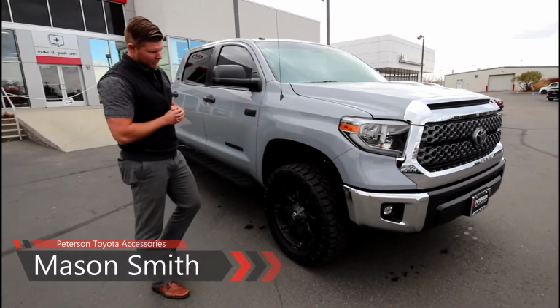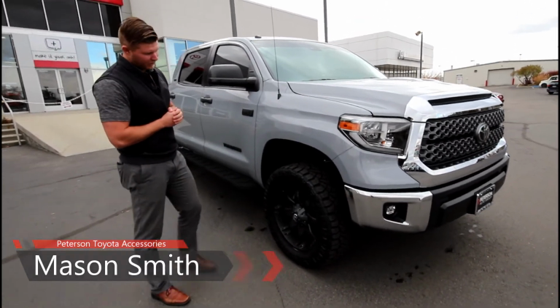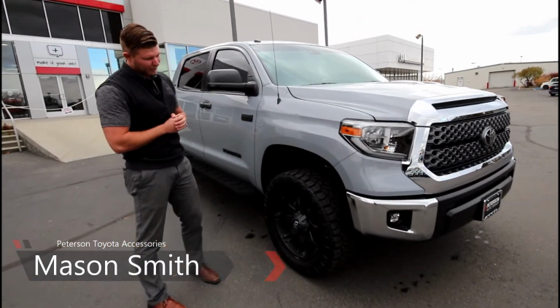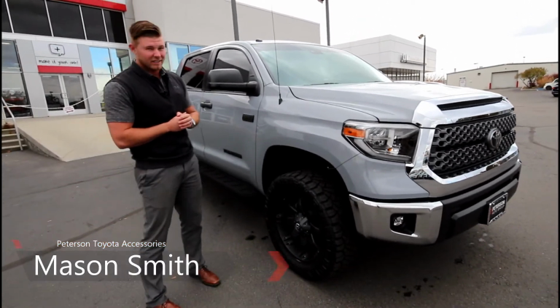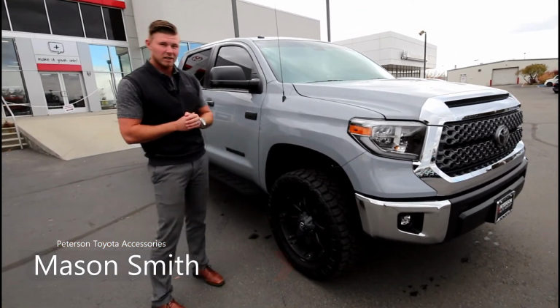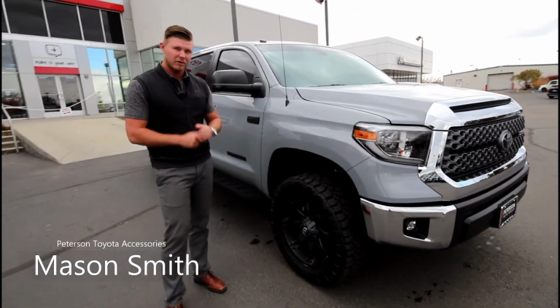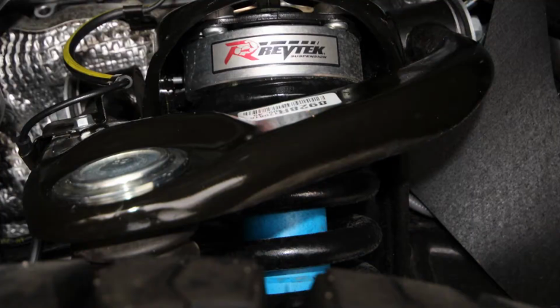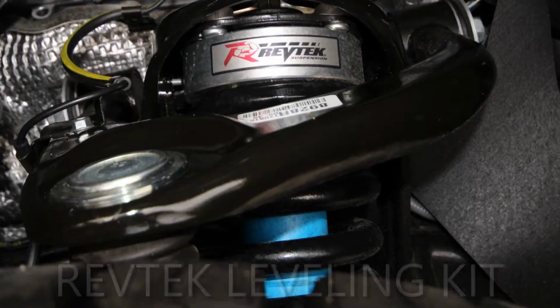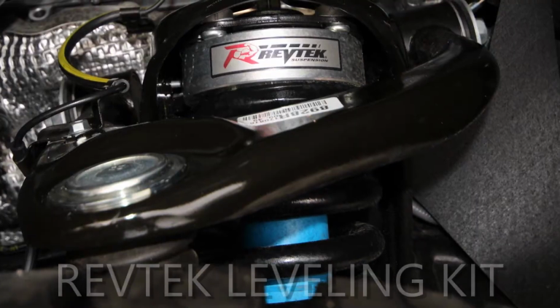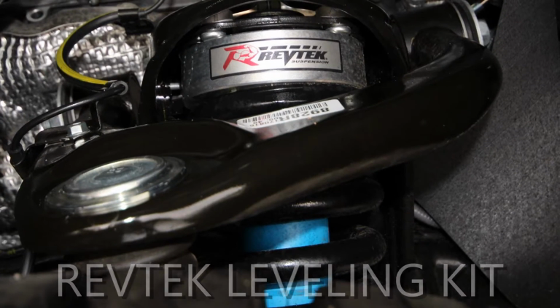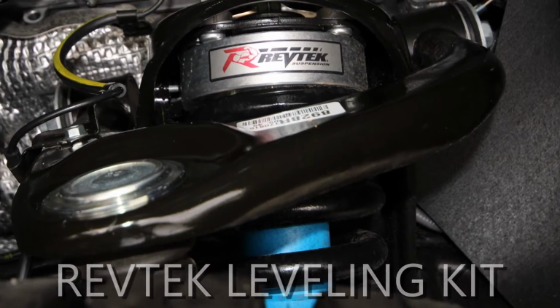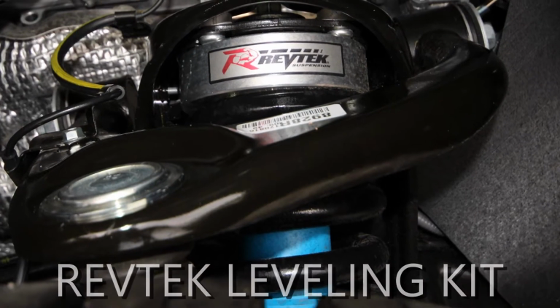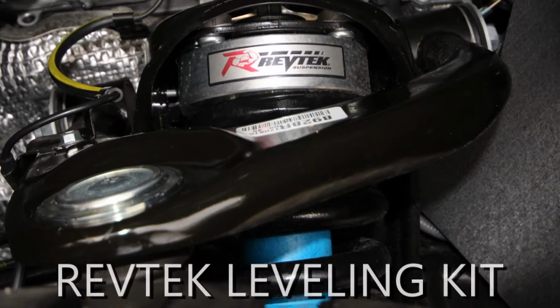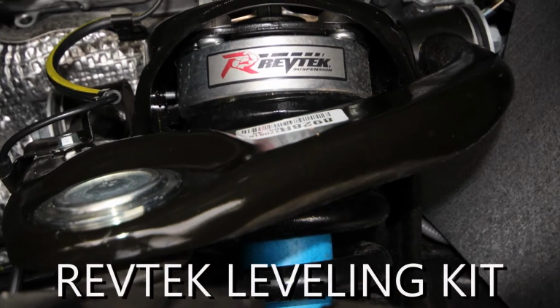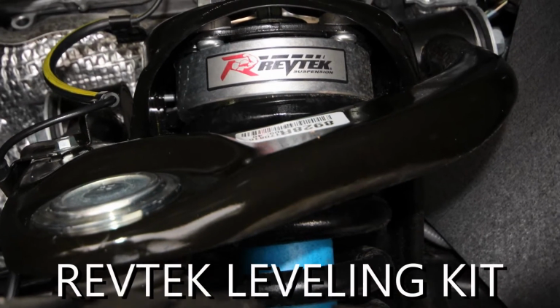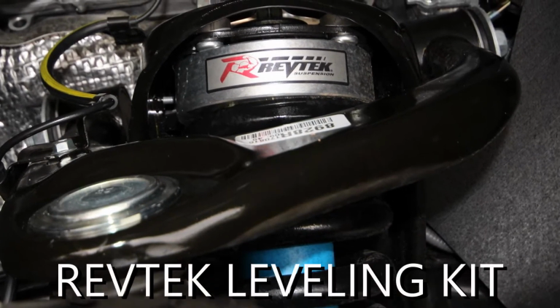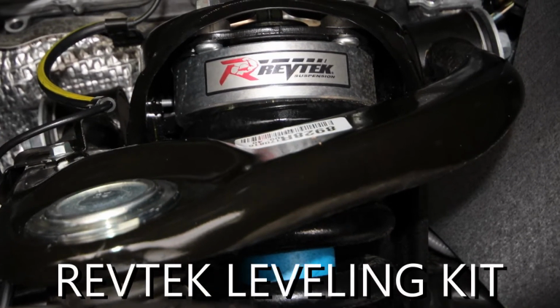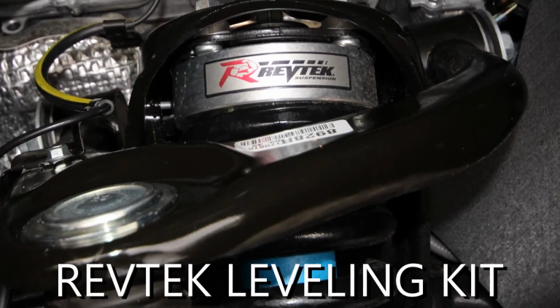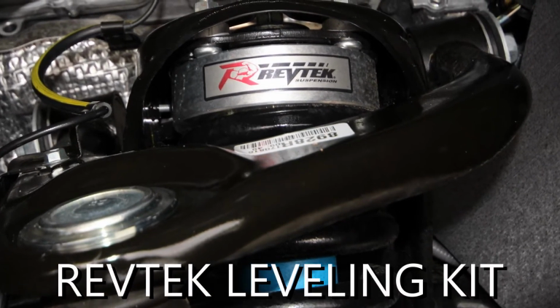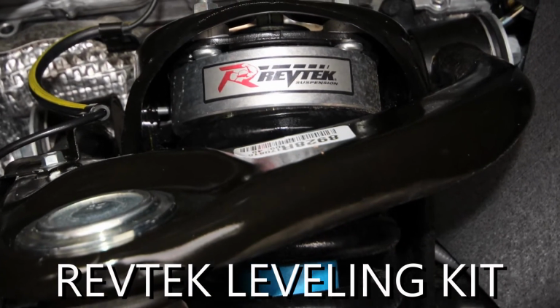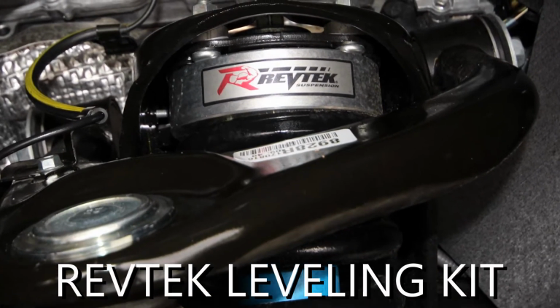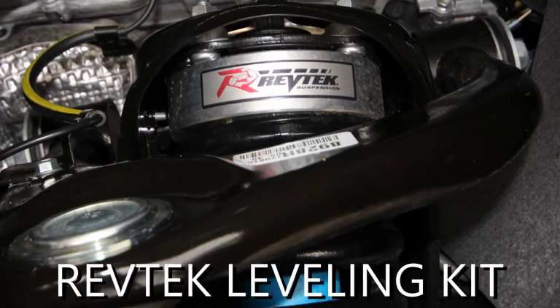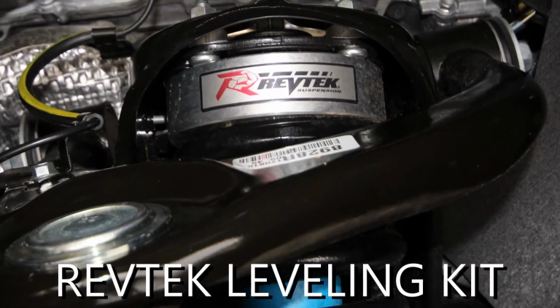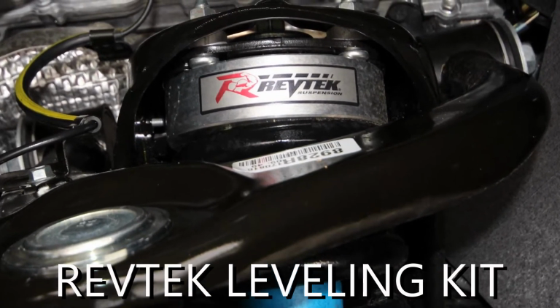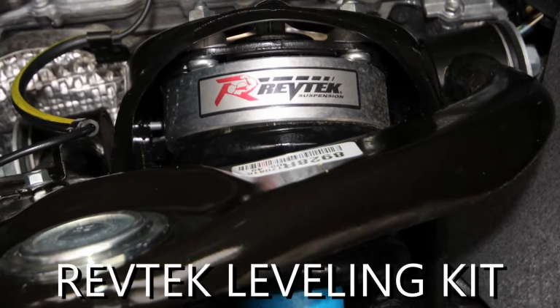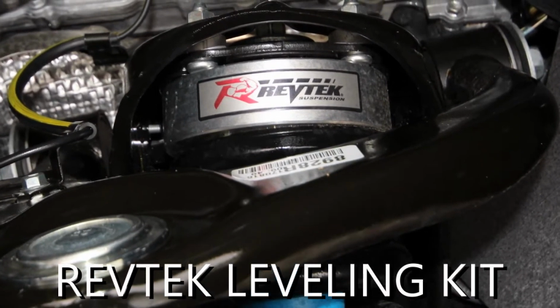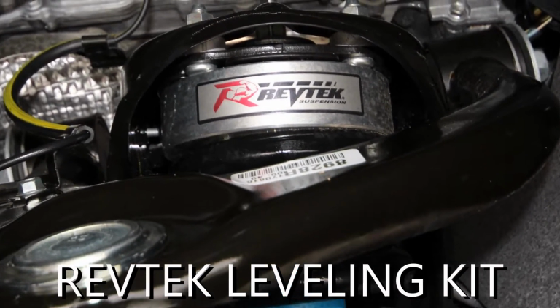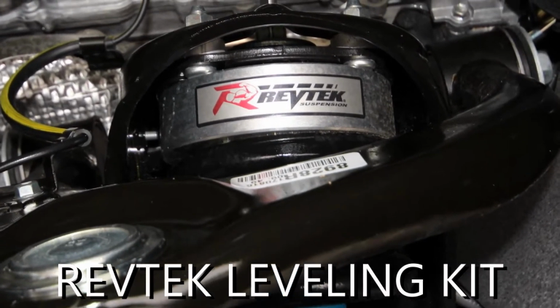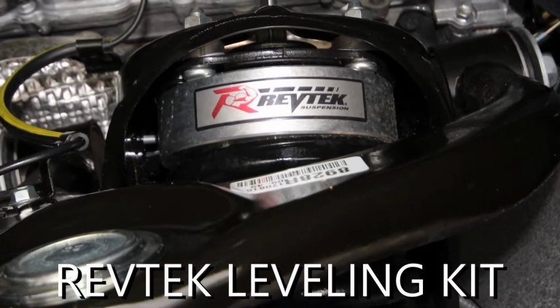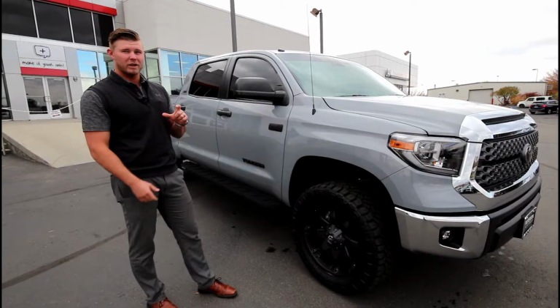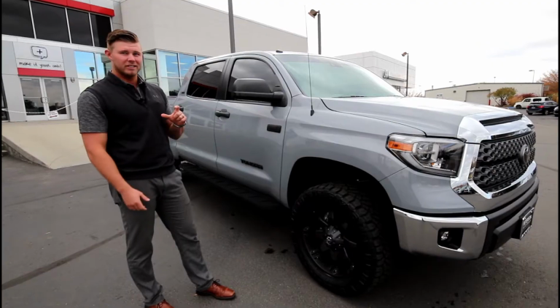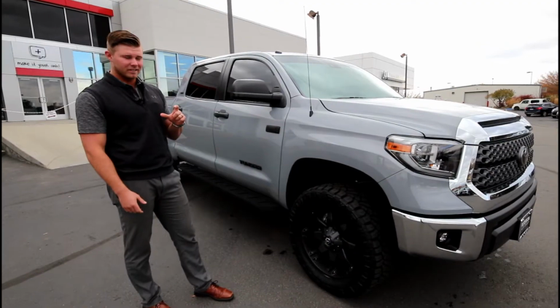Starting off with the RevTech leveling kit — it puts the truck in a very aggressive stance and also lifts it about 3 inches.